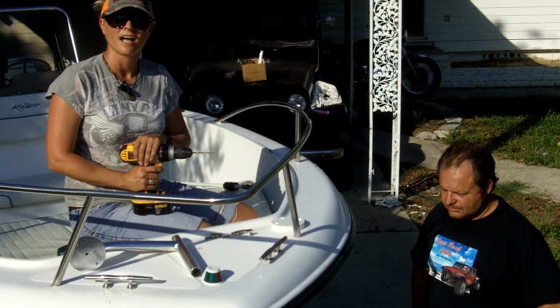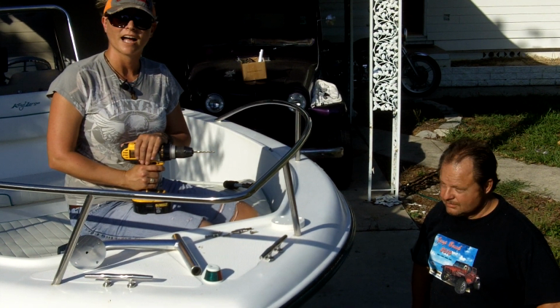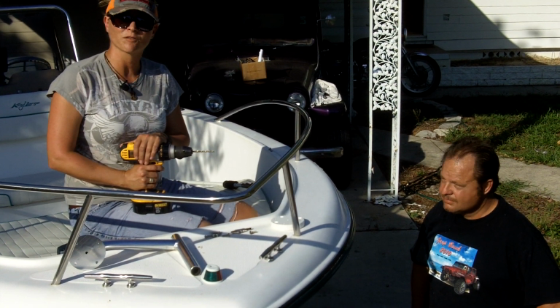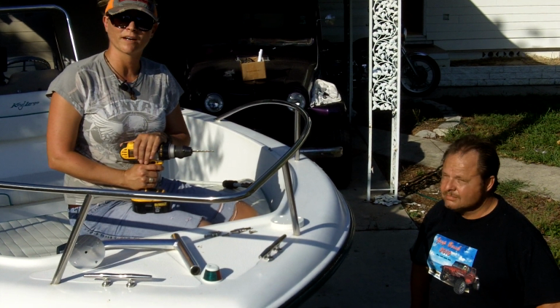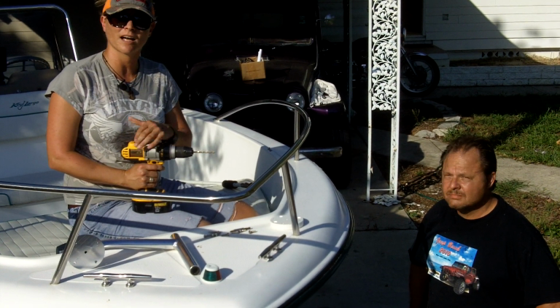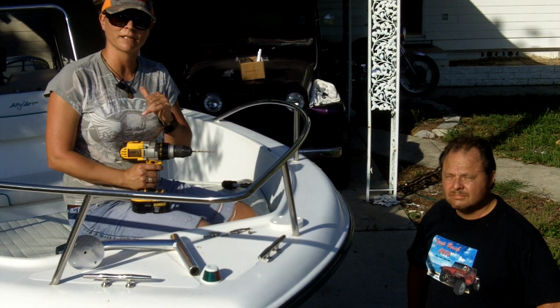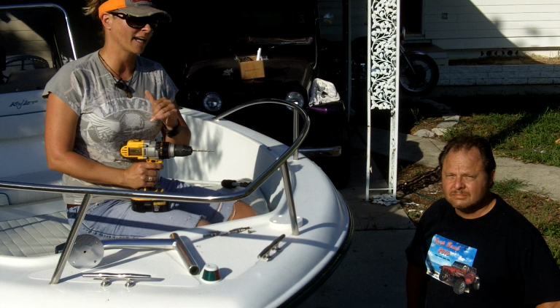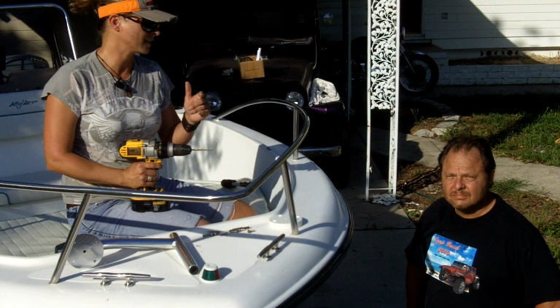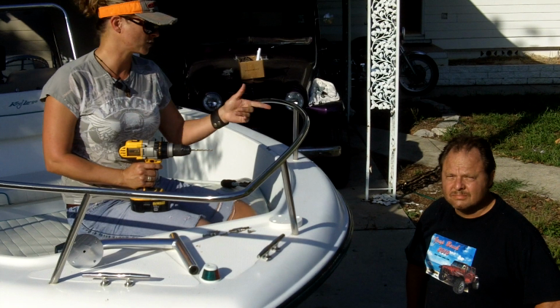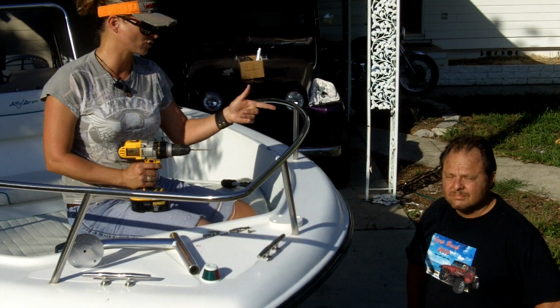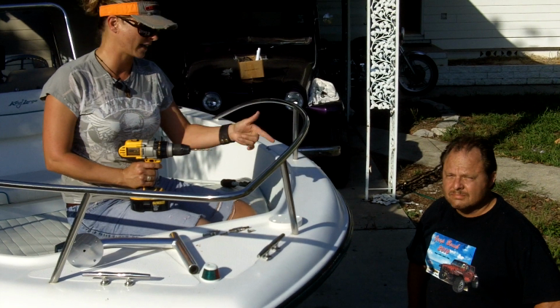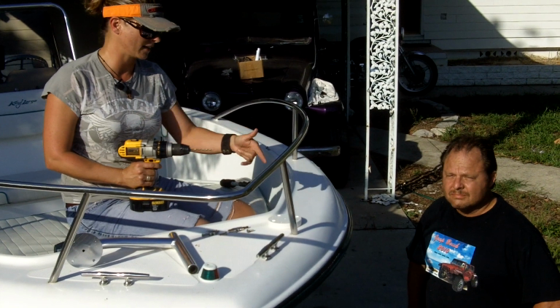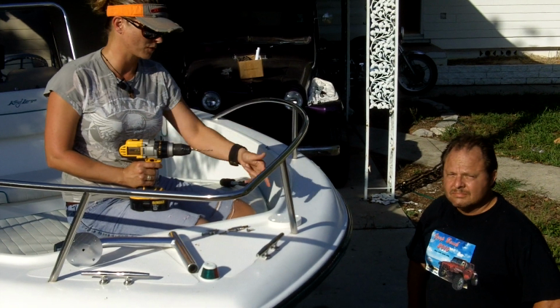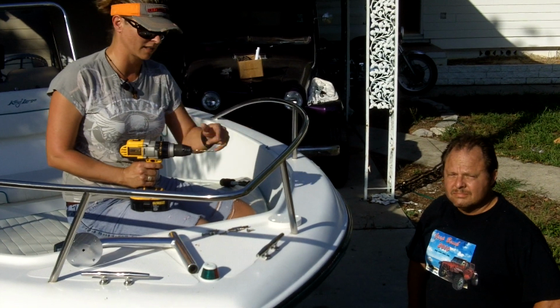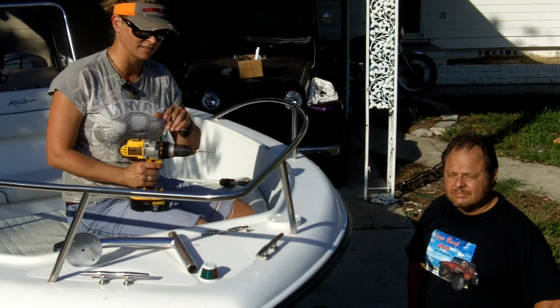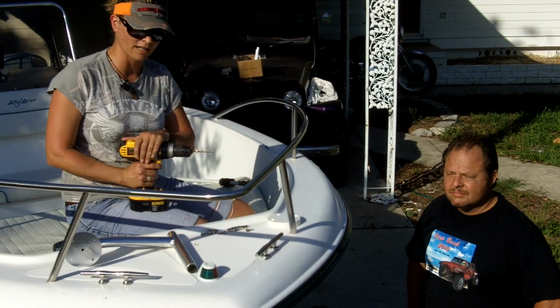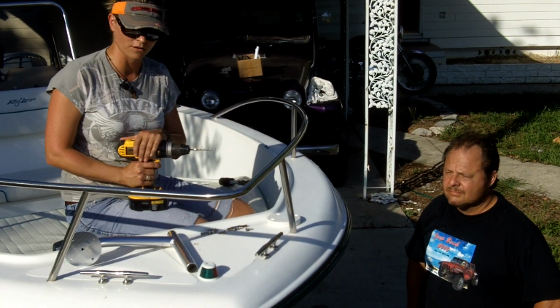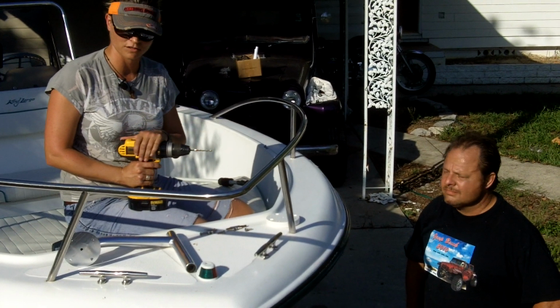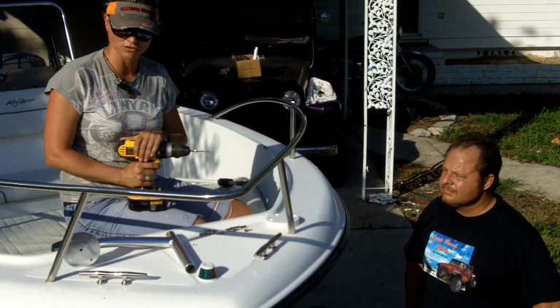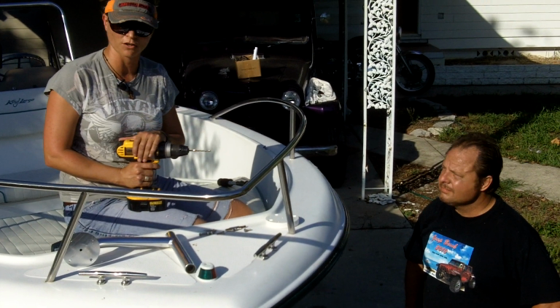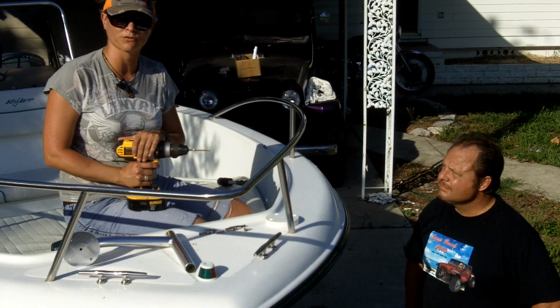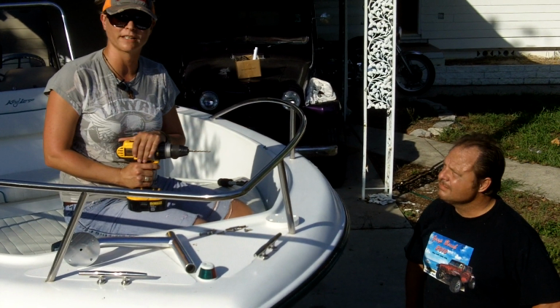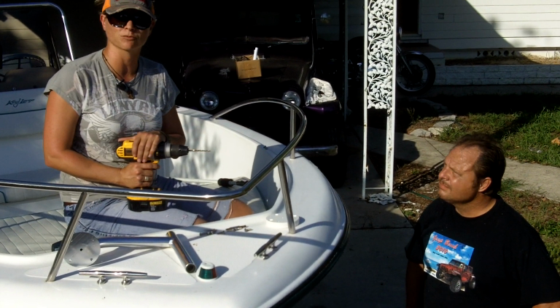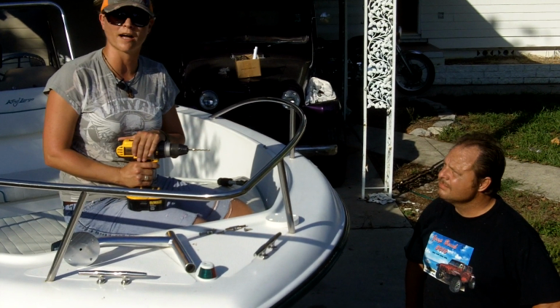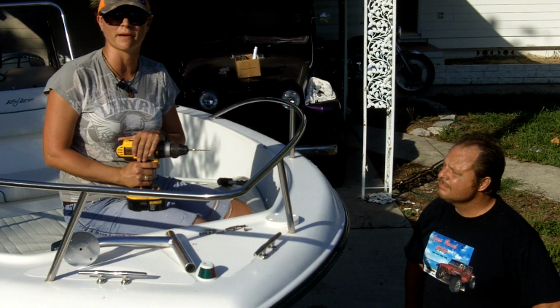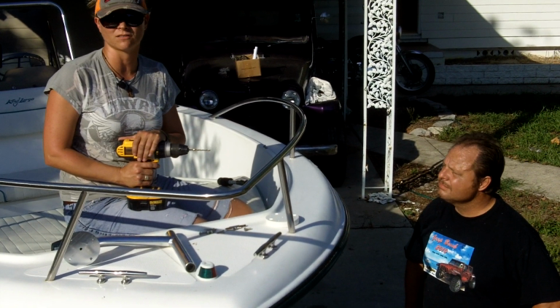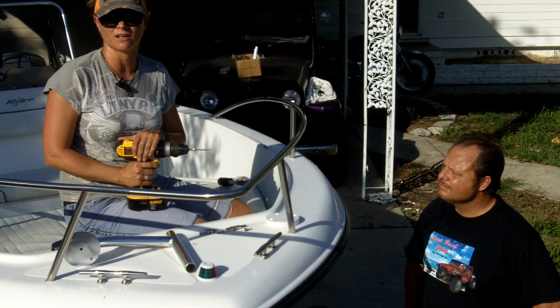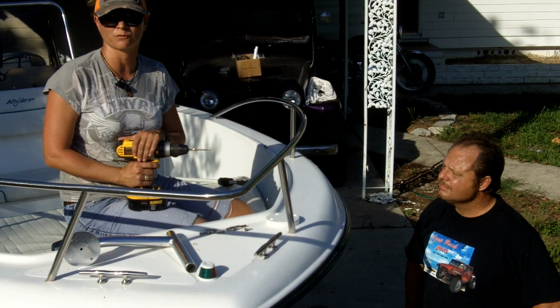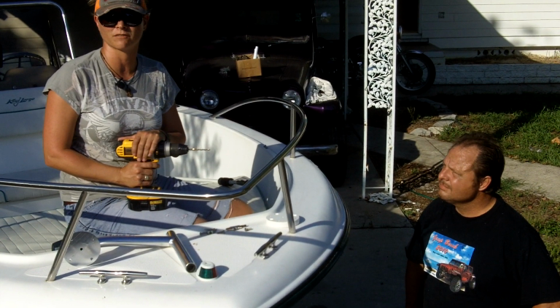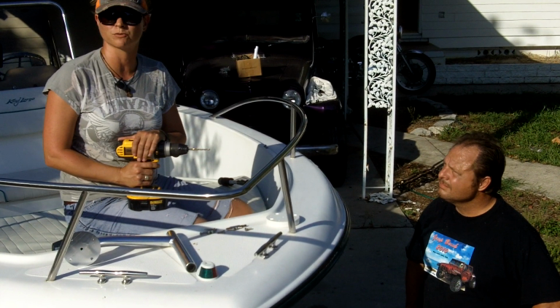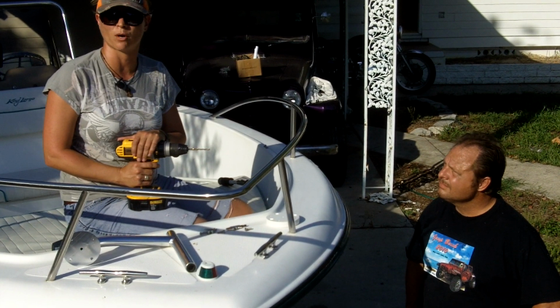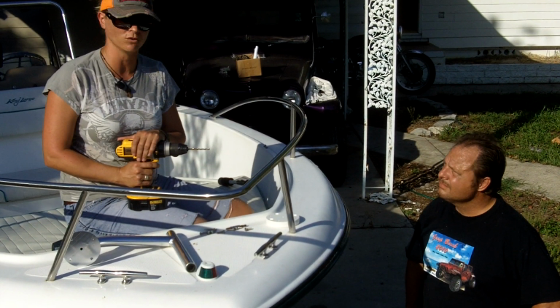Hi, everyone. I'm Nanette. This is Randy. We're going to install a three-inch bow mount on the front of his boat.